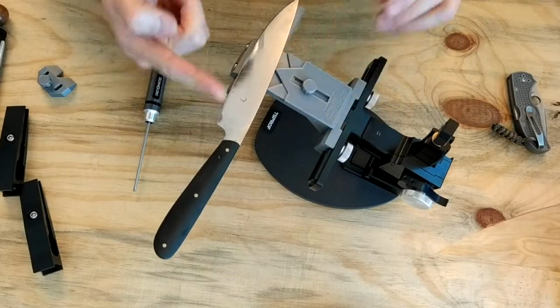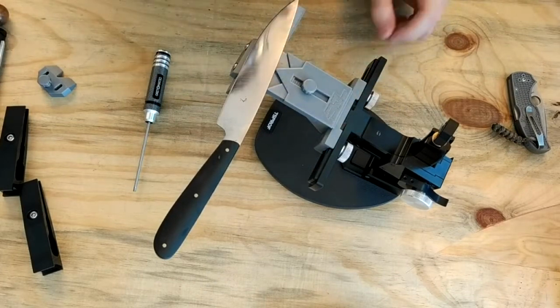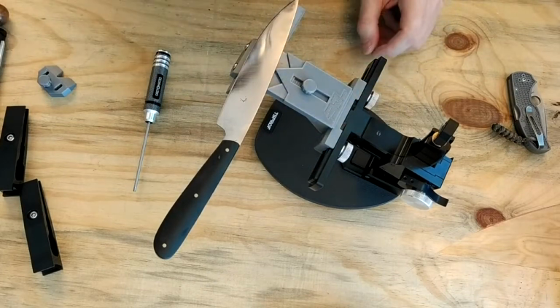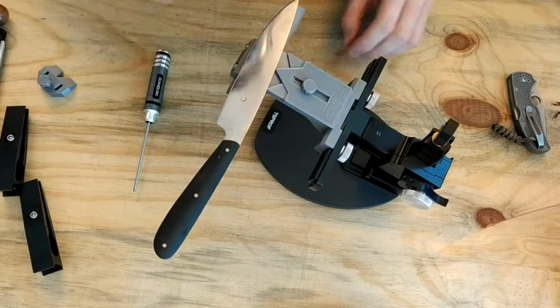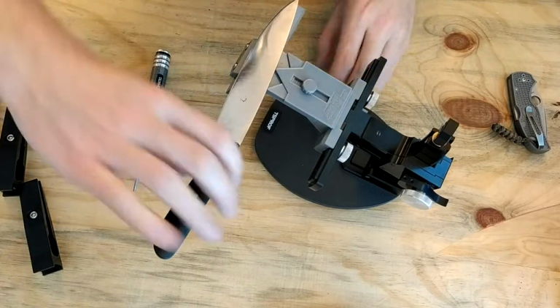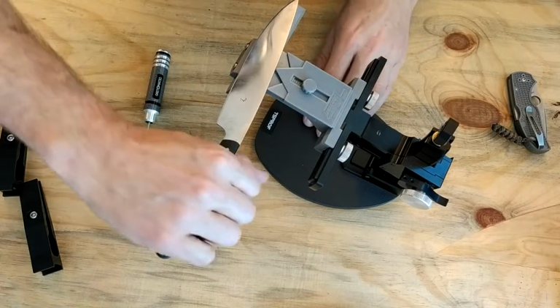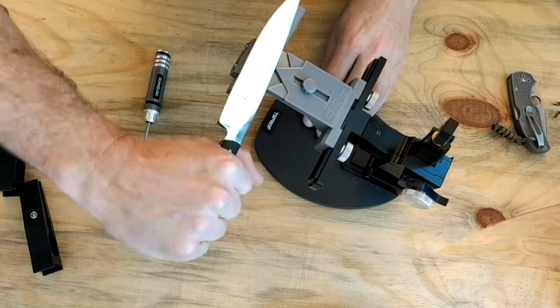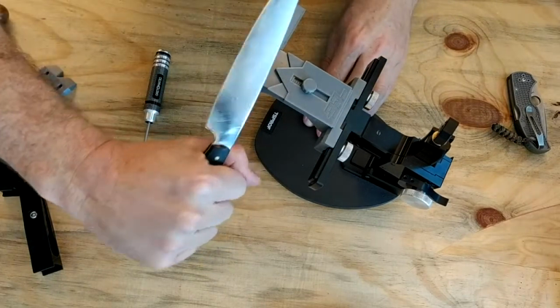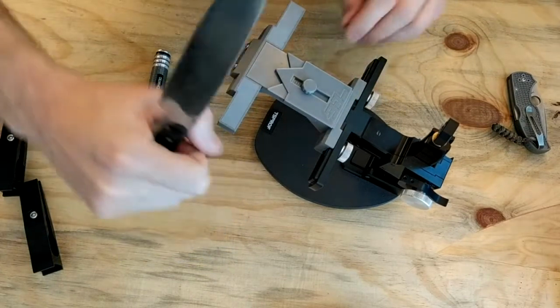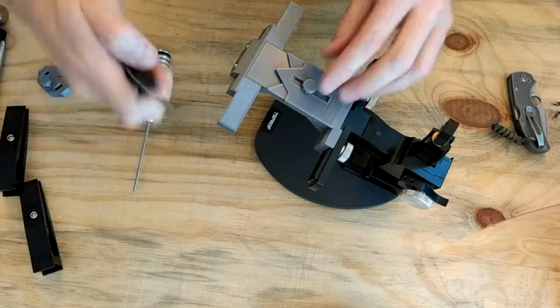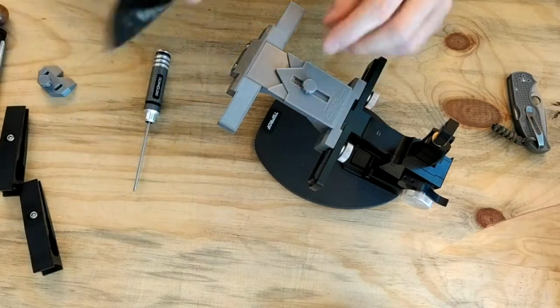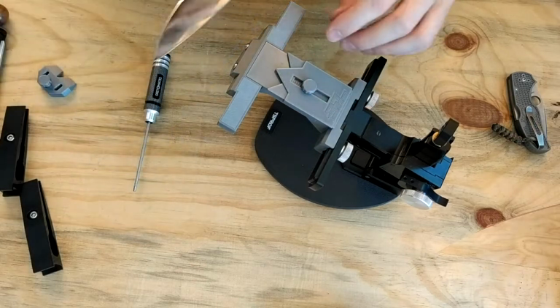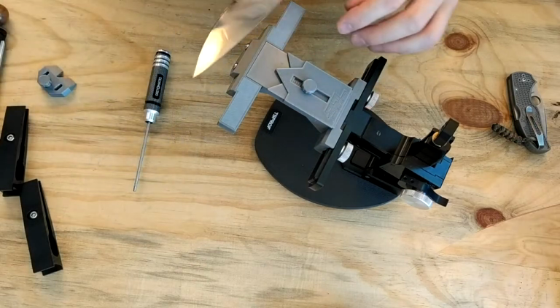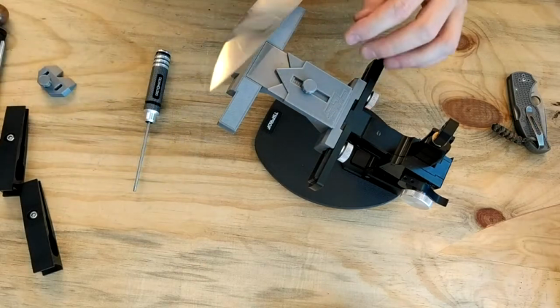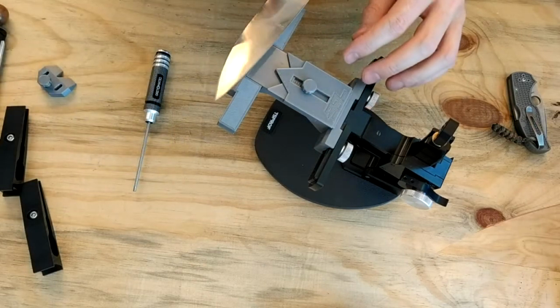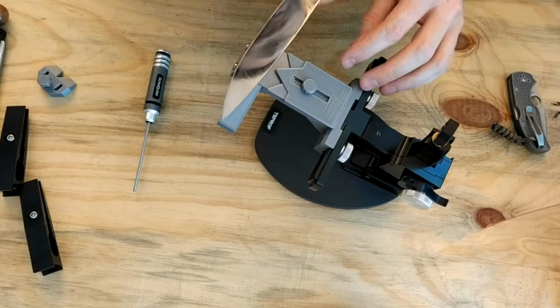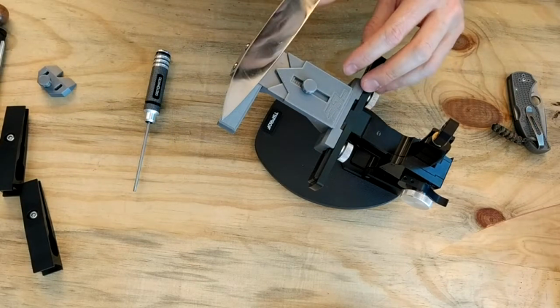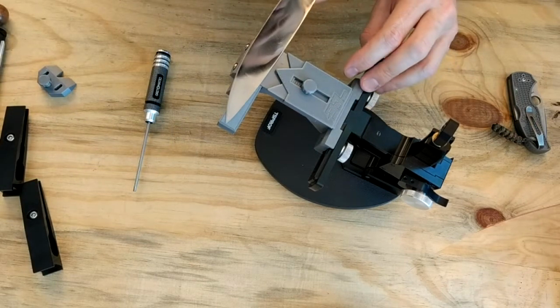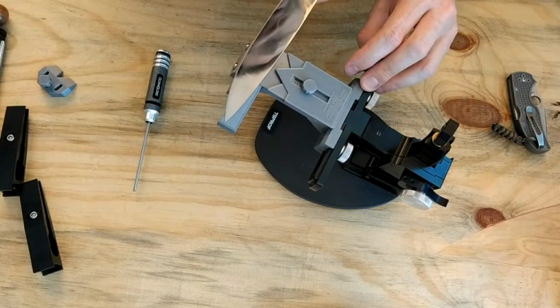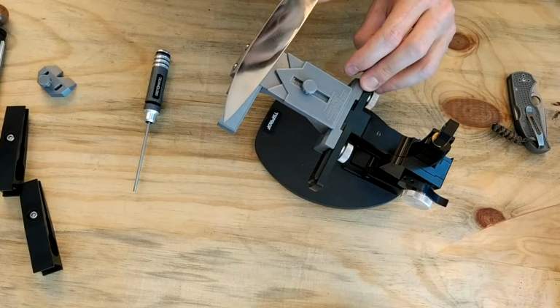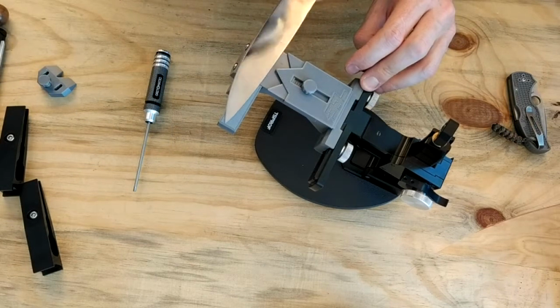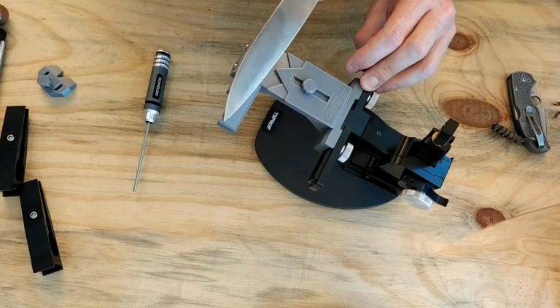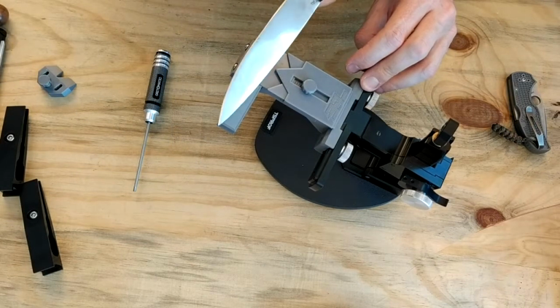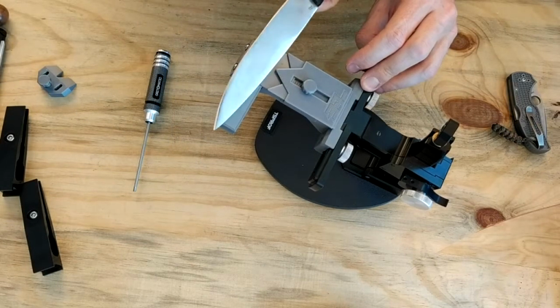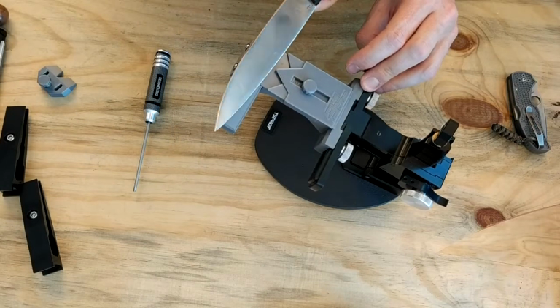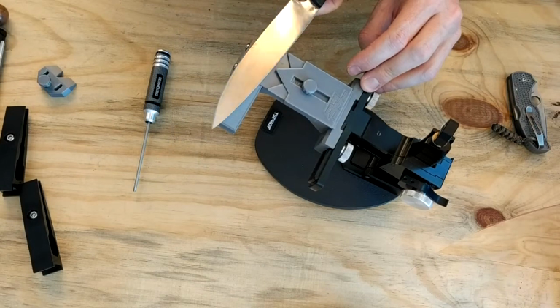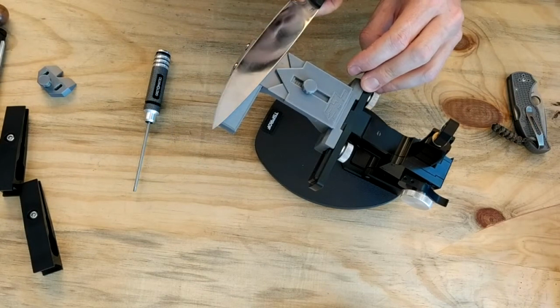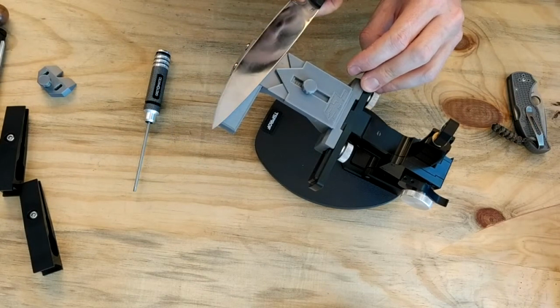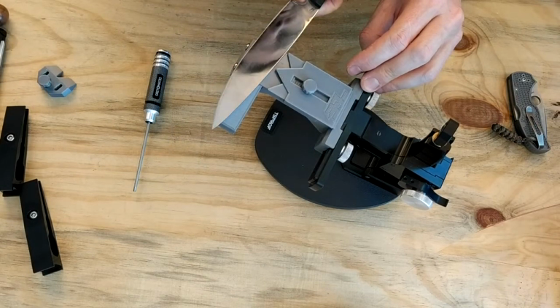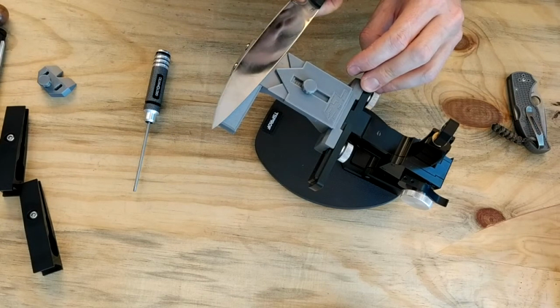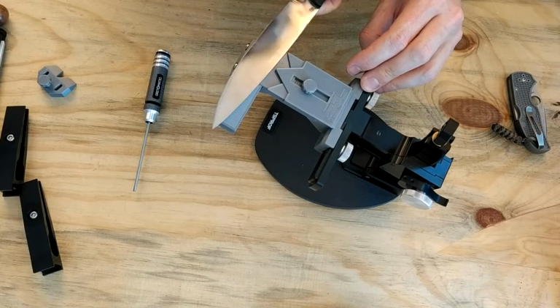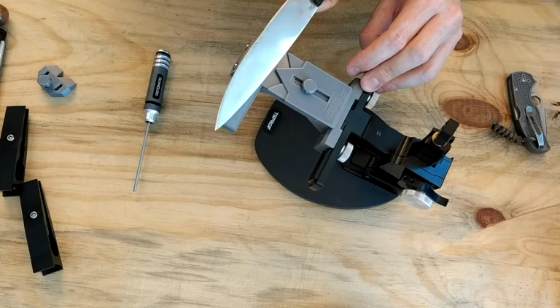Sharpen one side, take the knife, flip it over, pop it on the other side, and sharpen the other side.